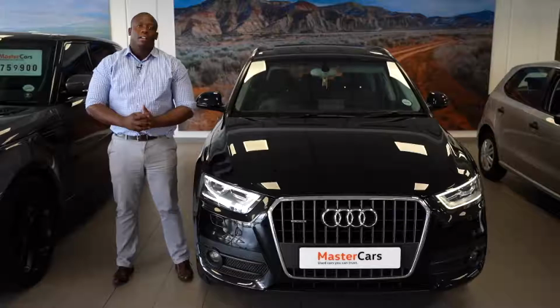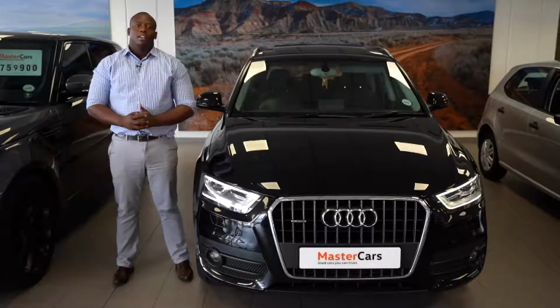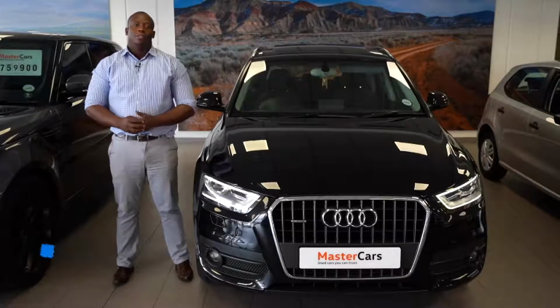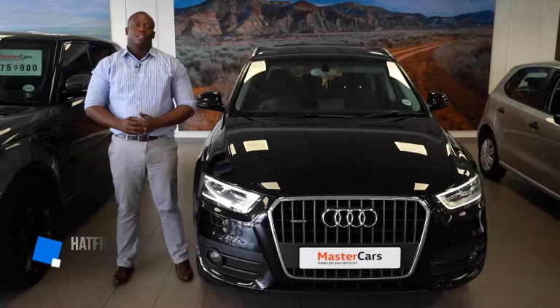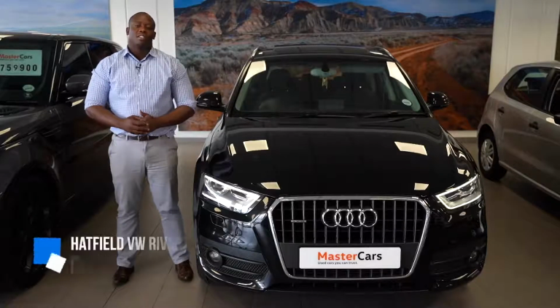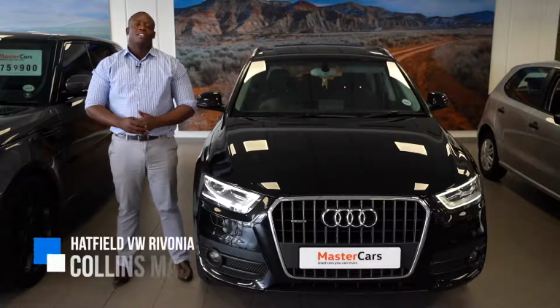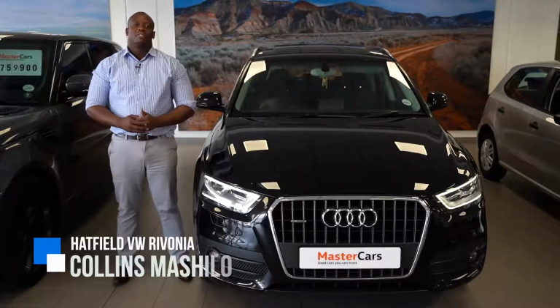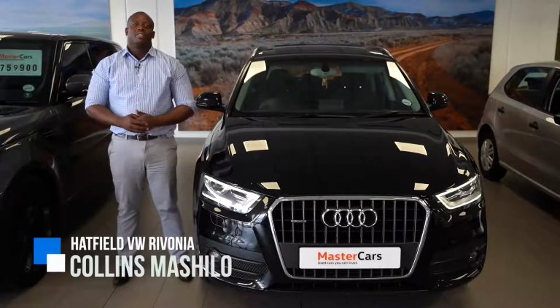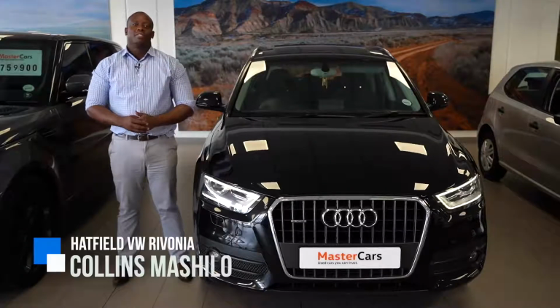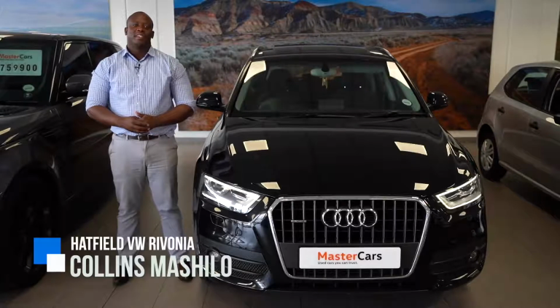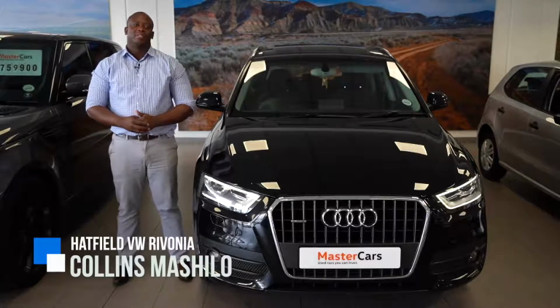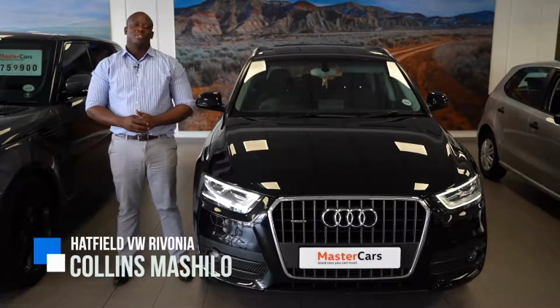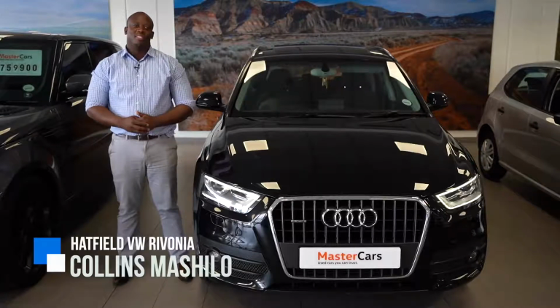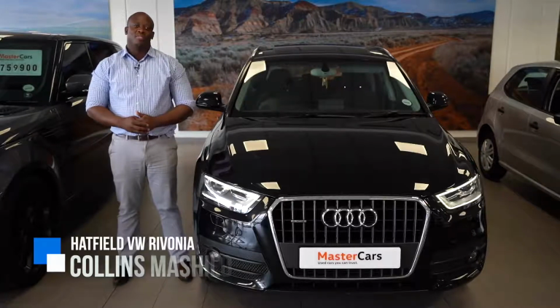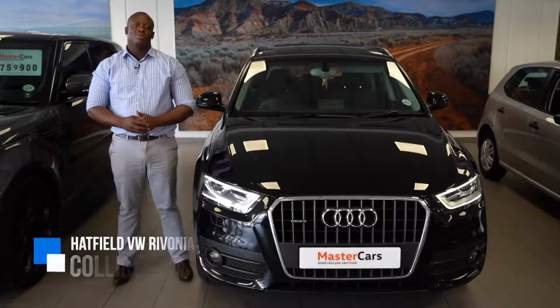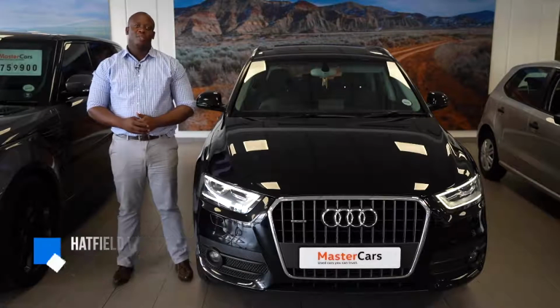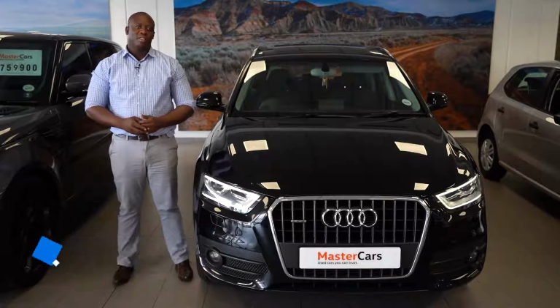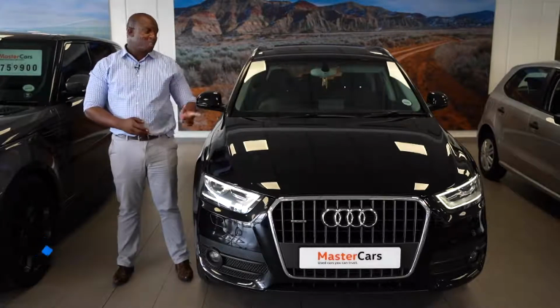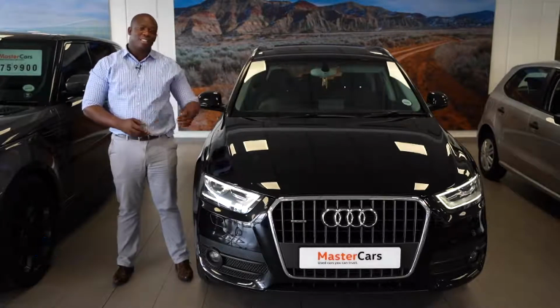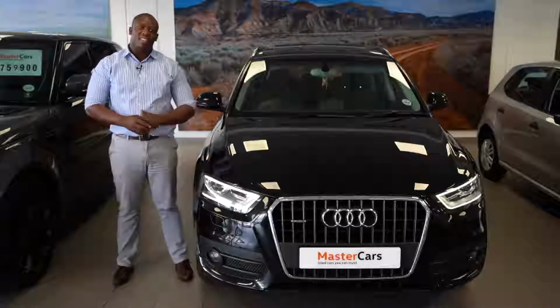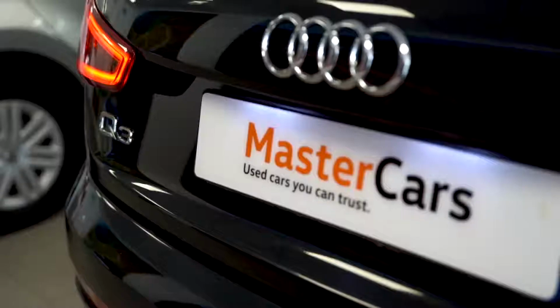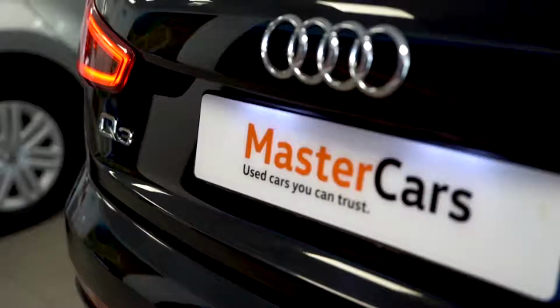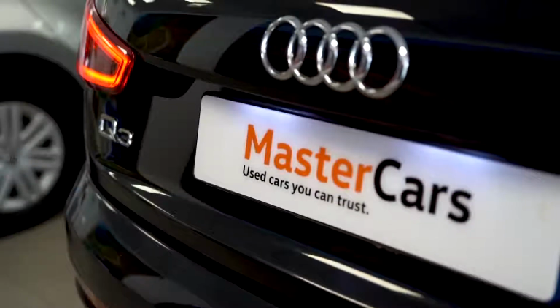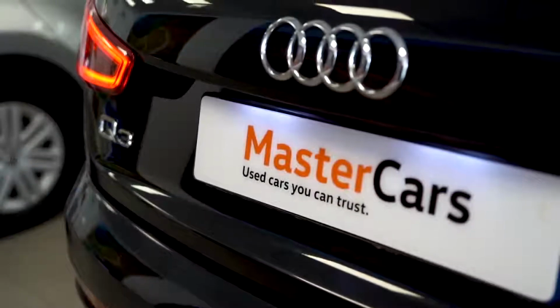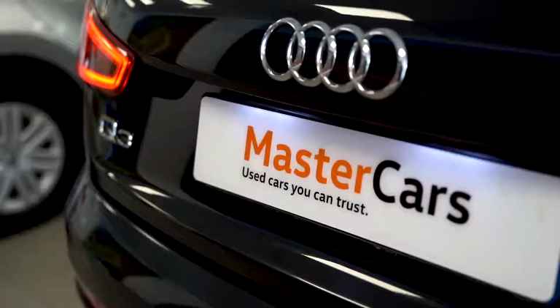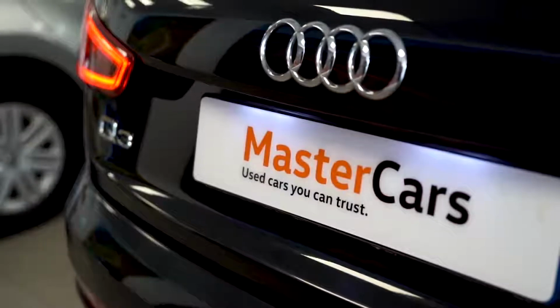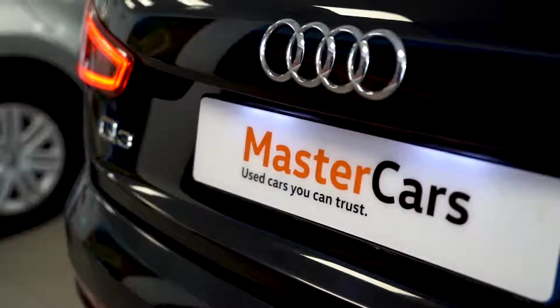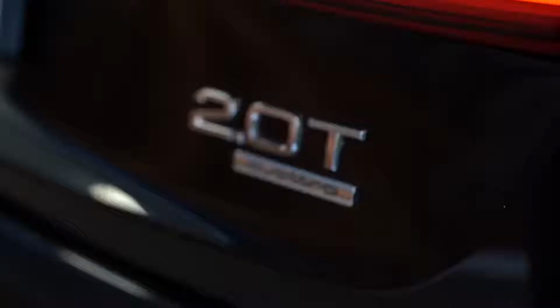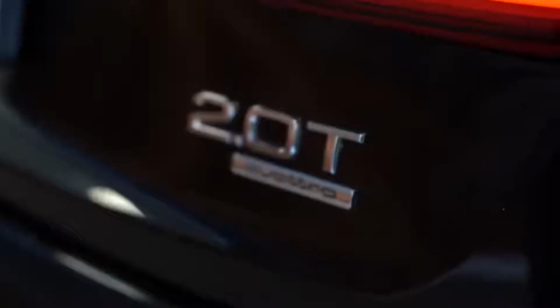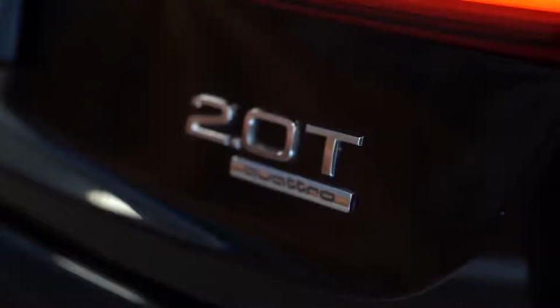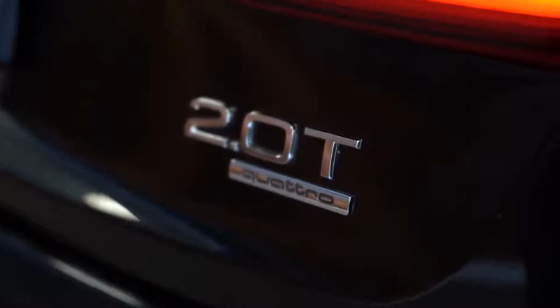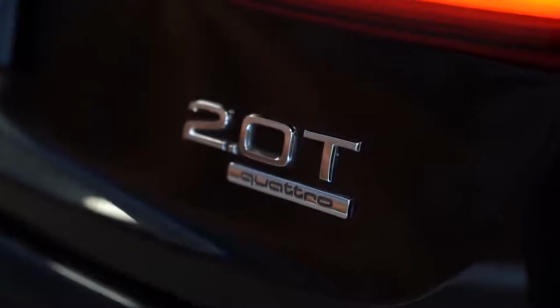Hello everyone, Collins here from Hatfield VW Rivonia. Today we'll be looking at the 2013 Audi Q3 2-litre TFSI Quattro Manual.